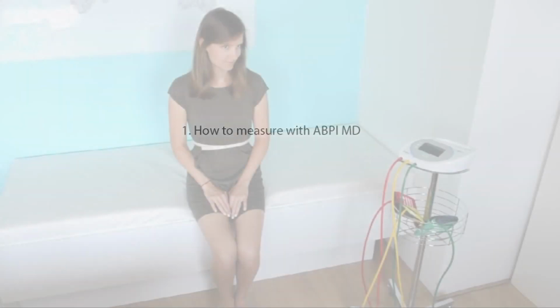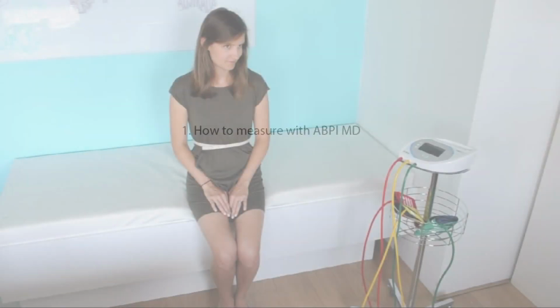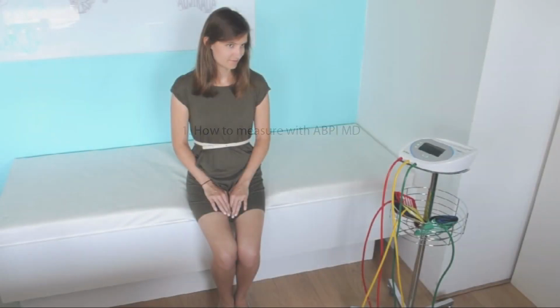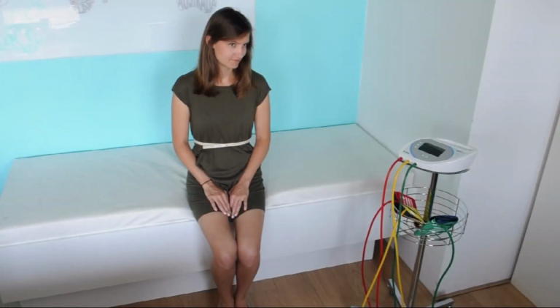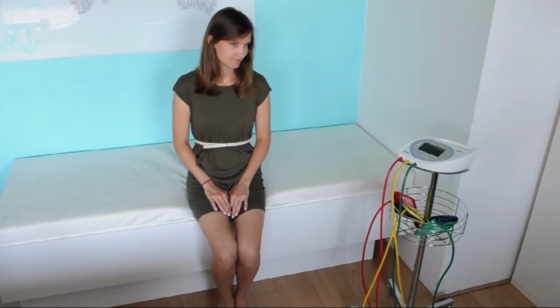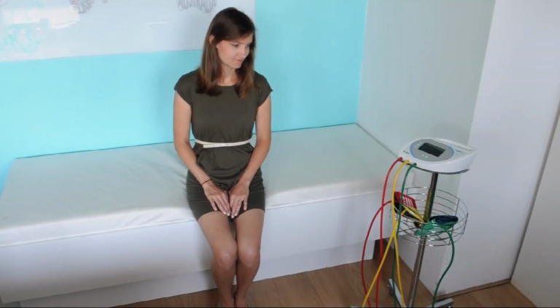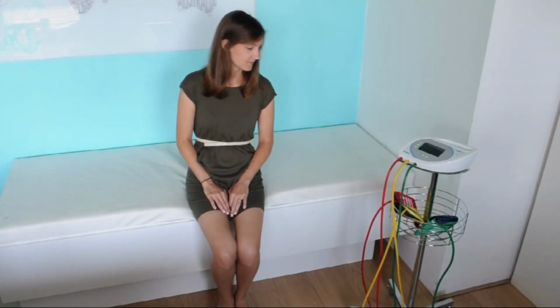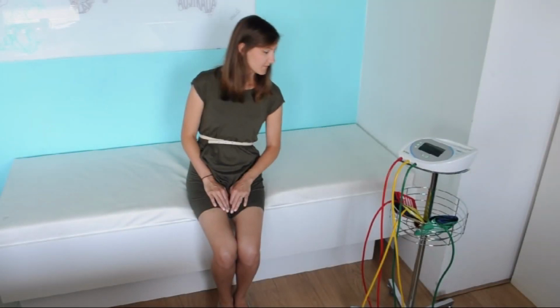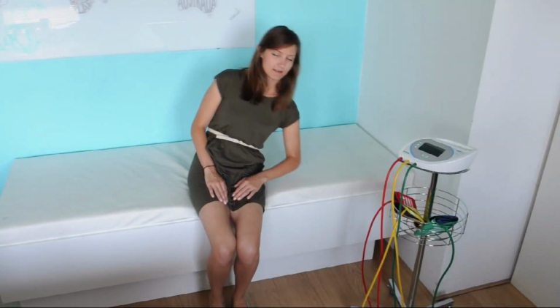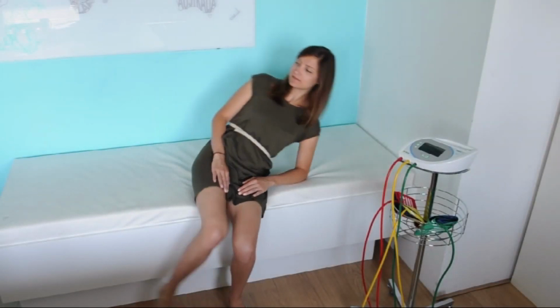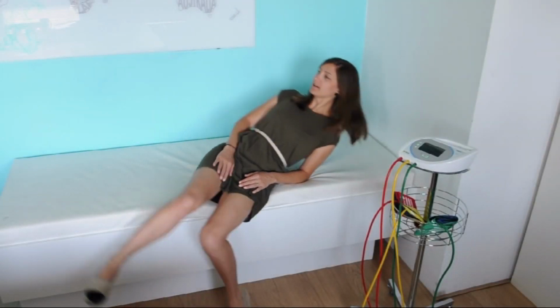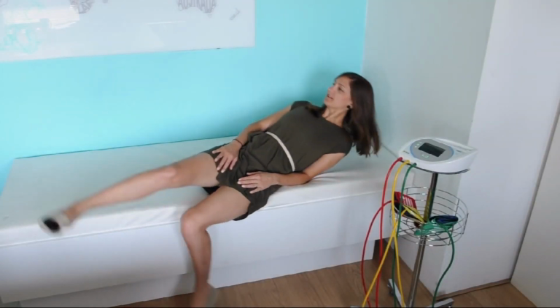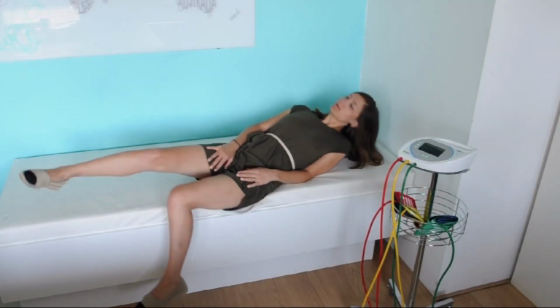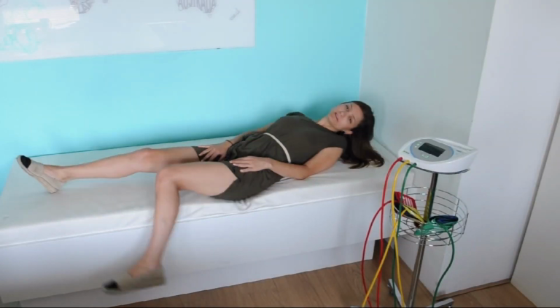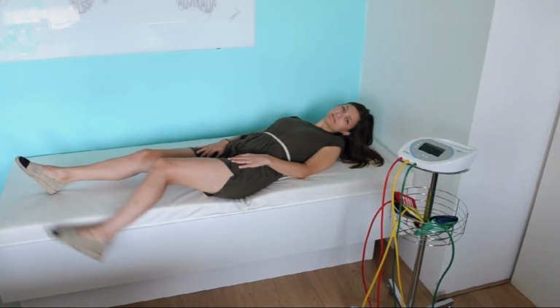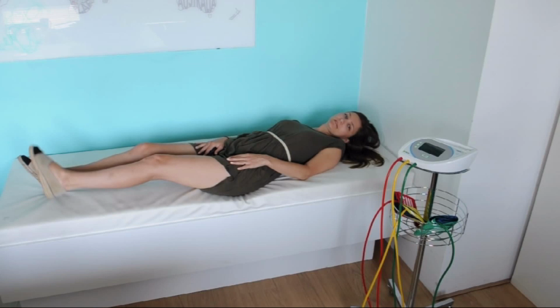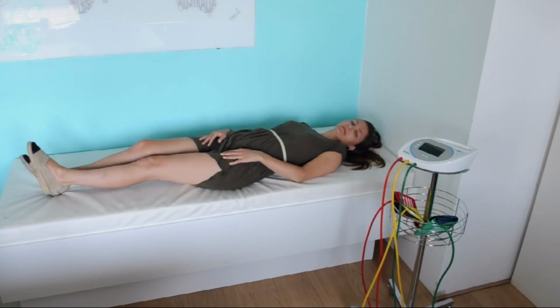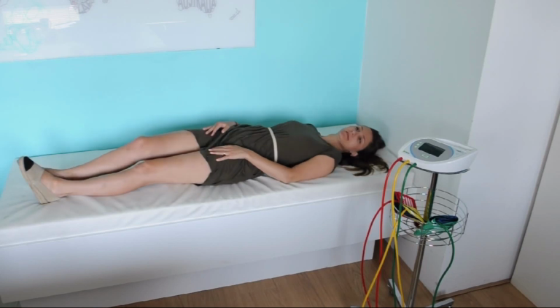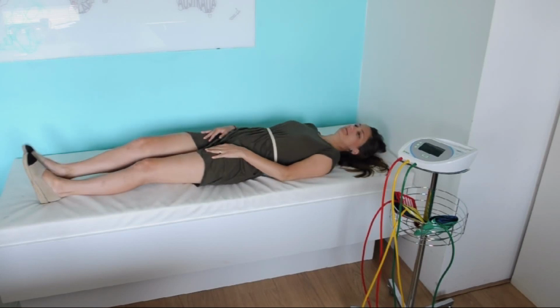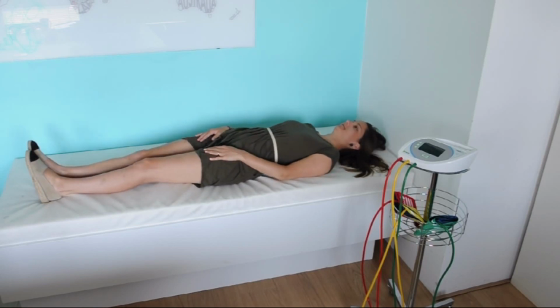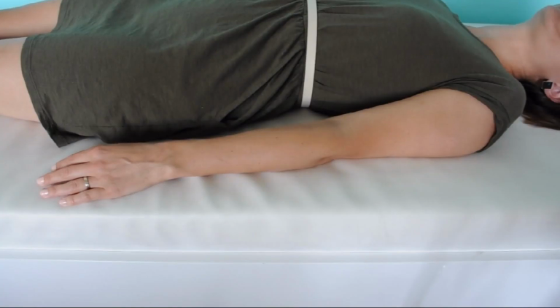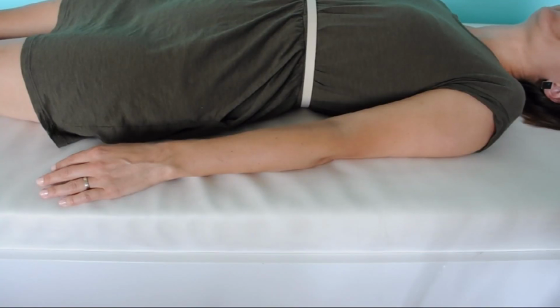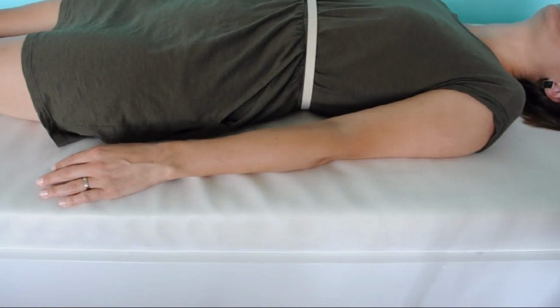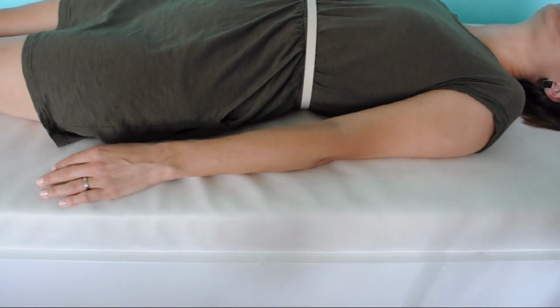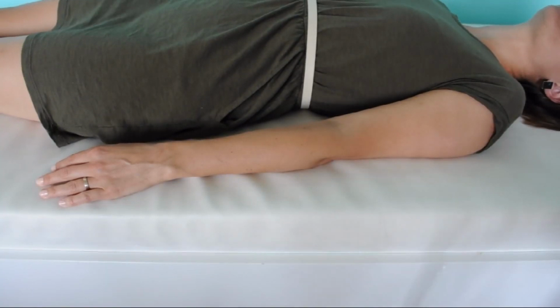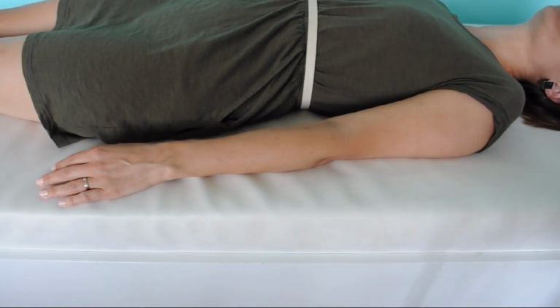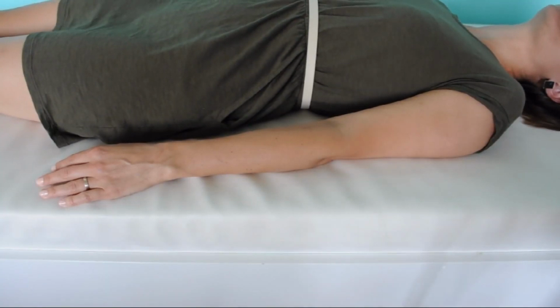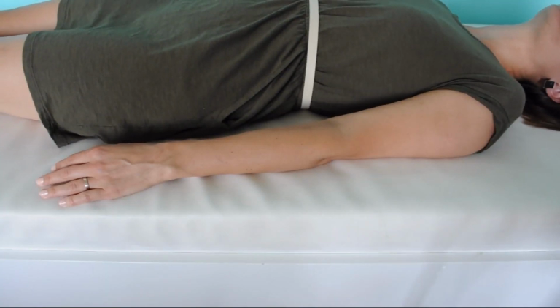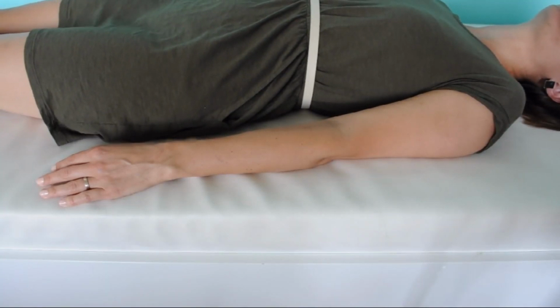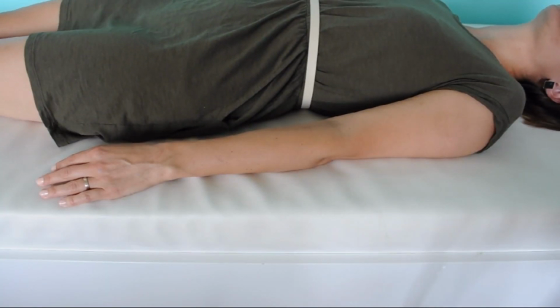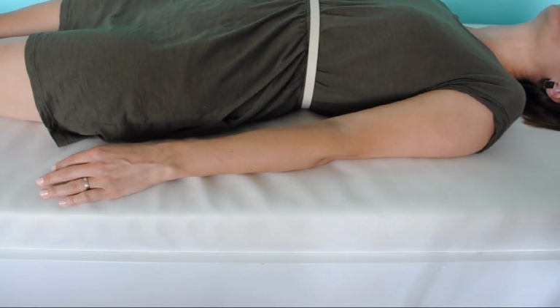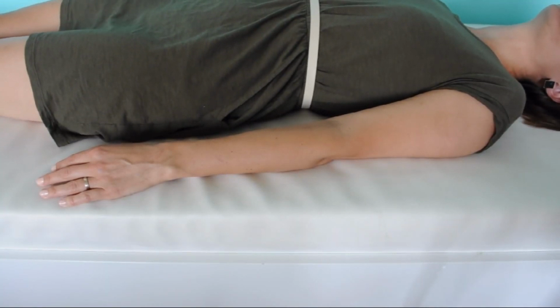For the measurement to be correctly performed, the patient must lie down and the arms must lie relaxed on the bed.